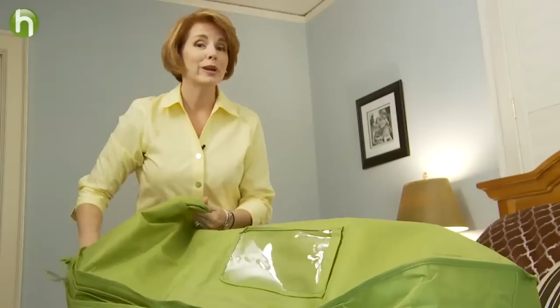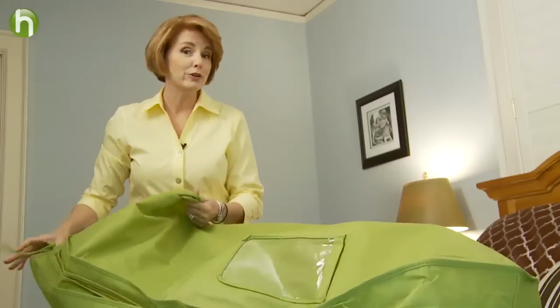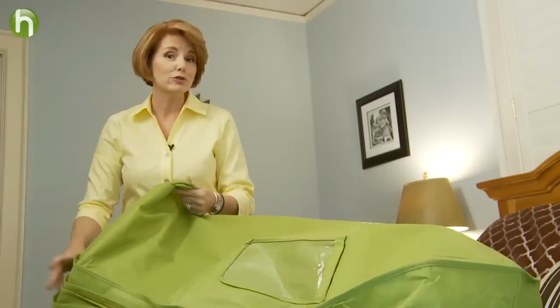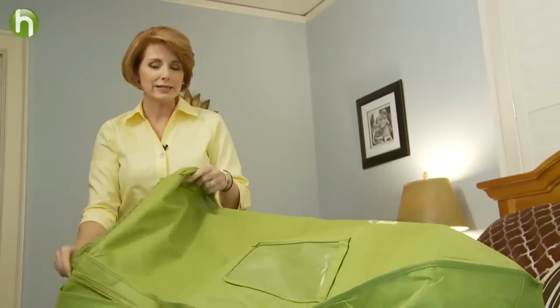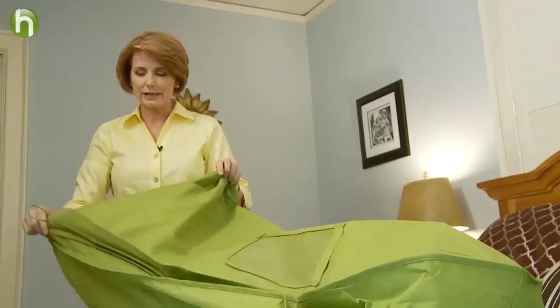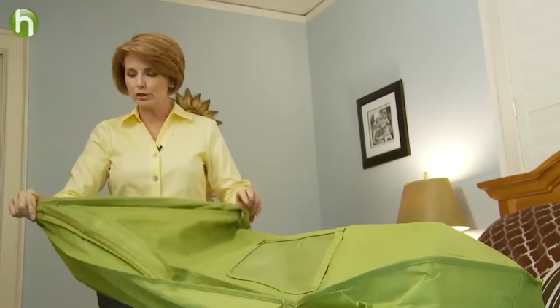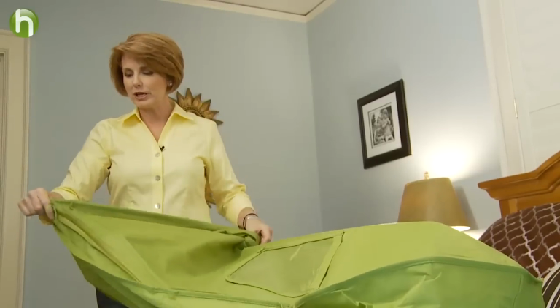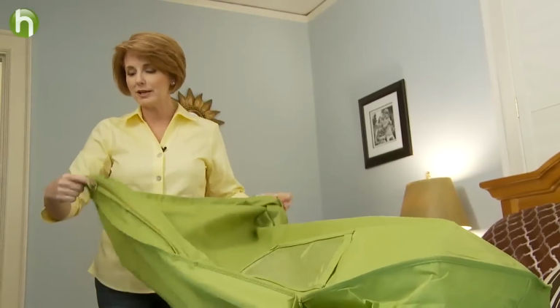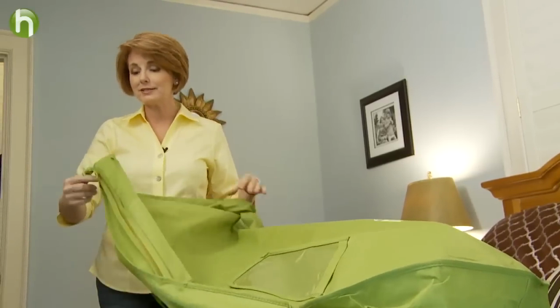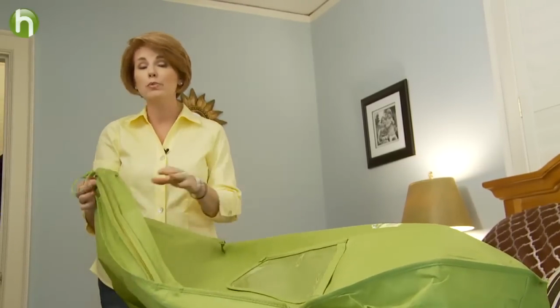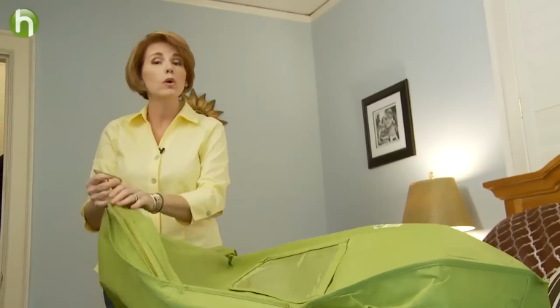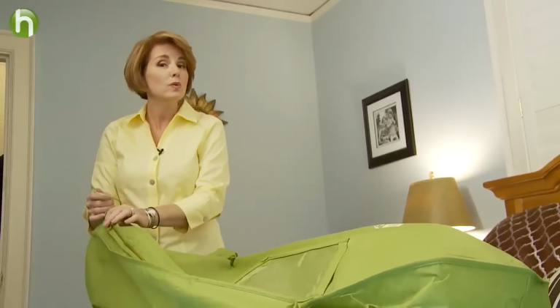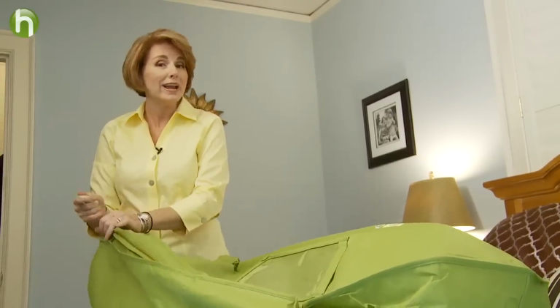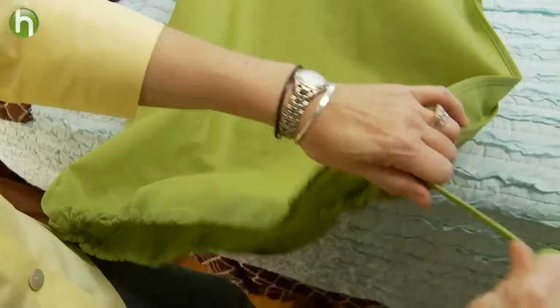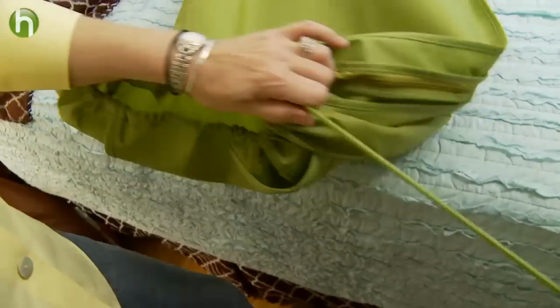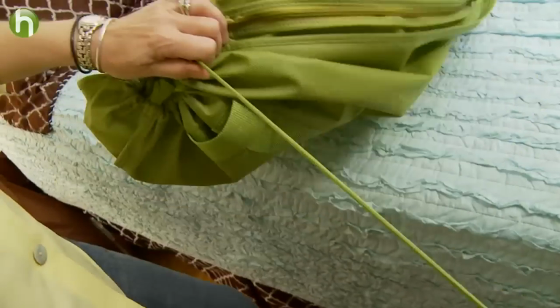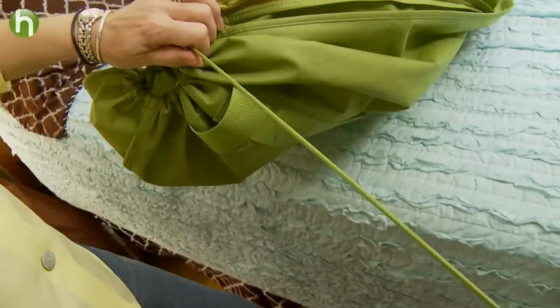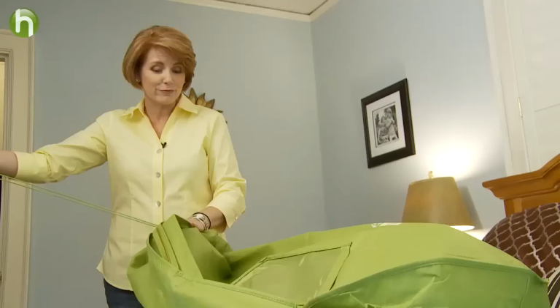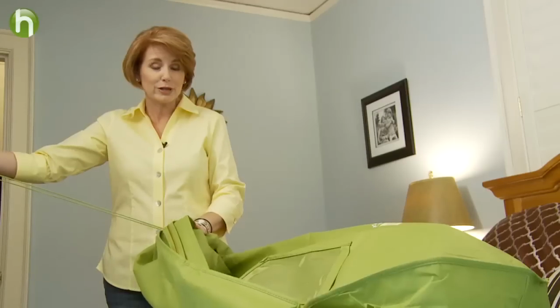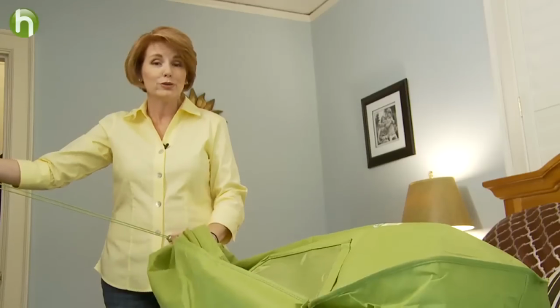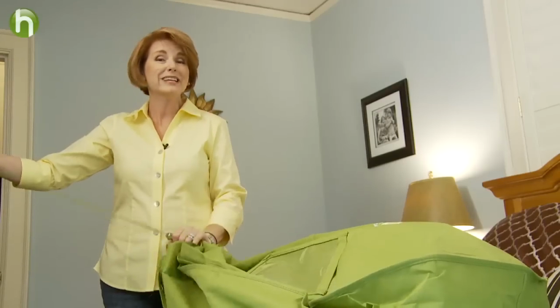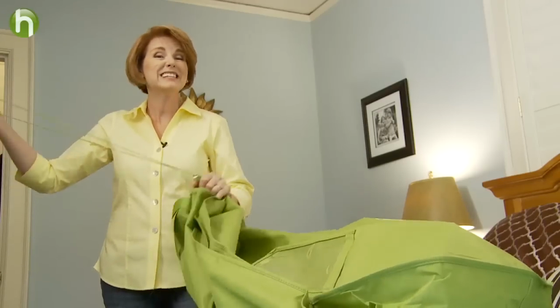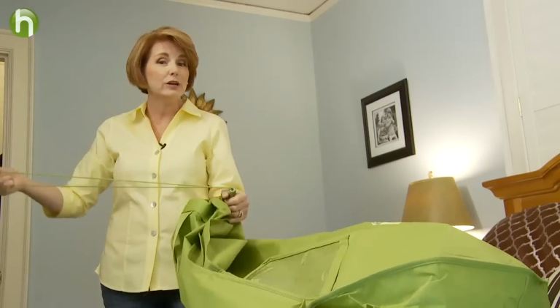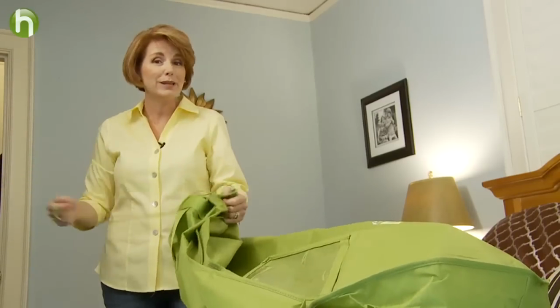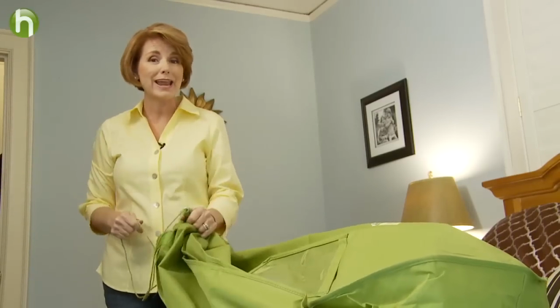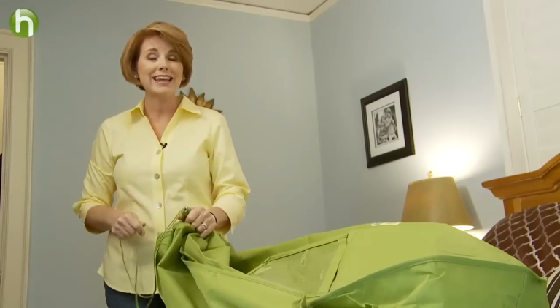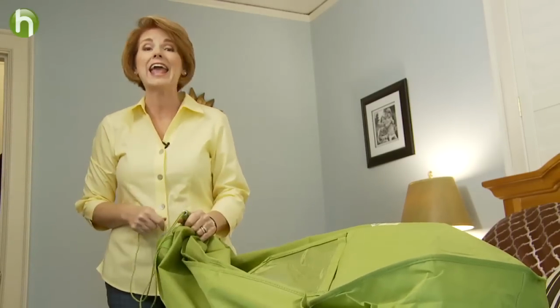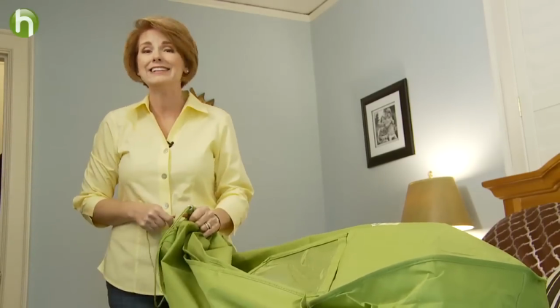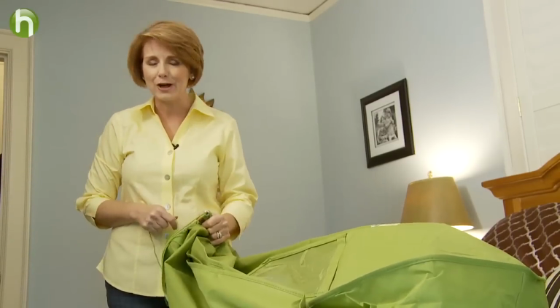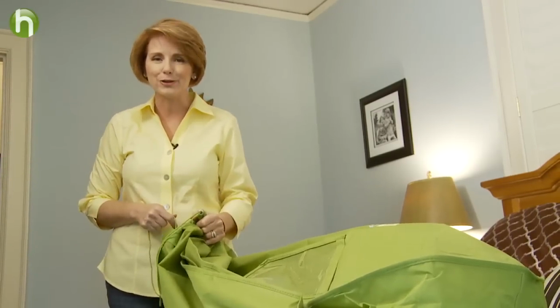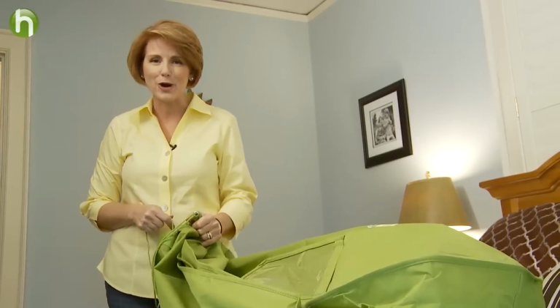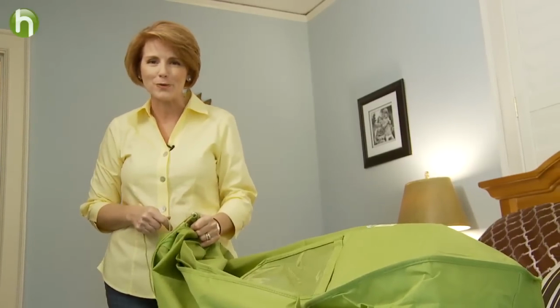Greening your dry cleaning routine is an important way to do your part for a truly cleaner planet and a healthier home.